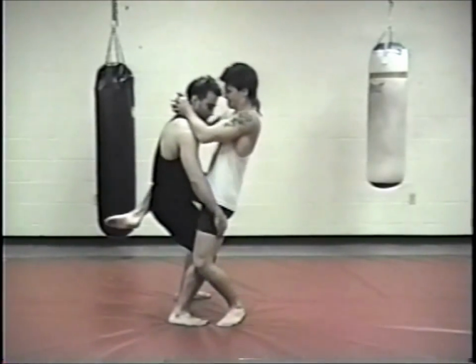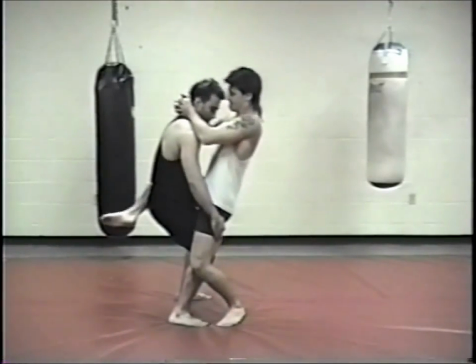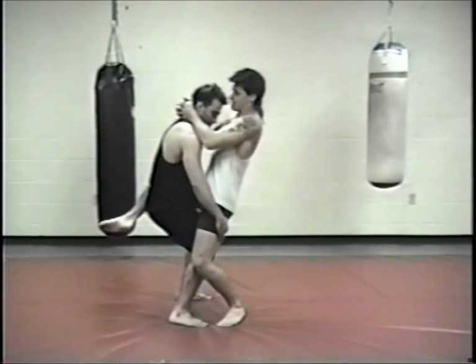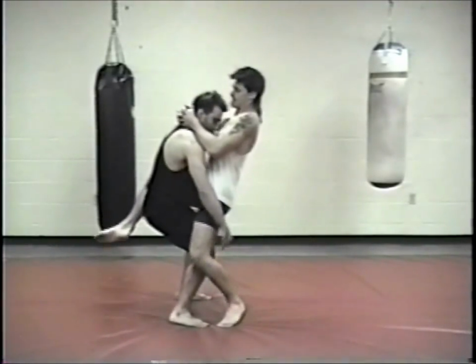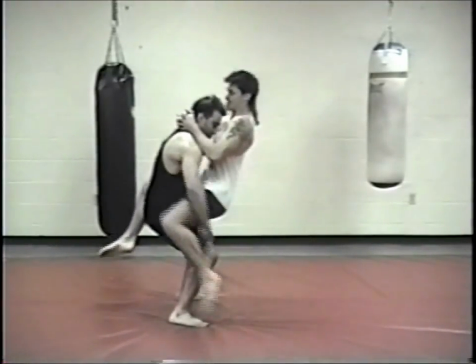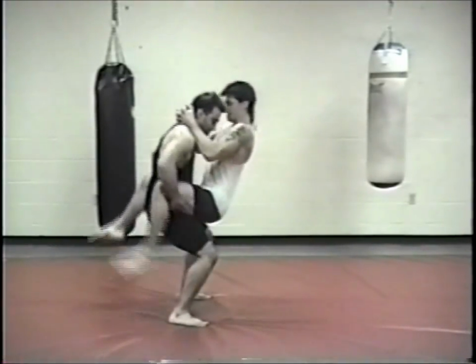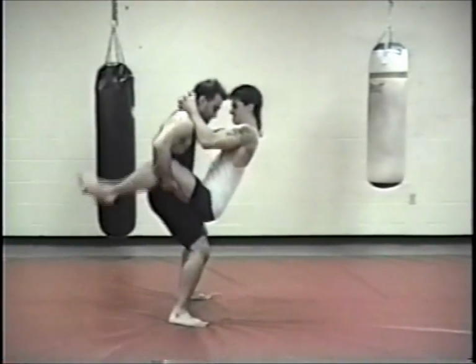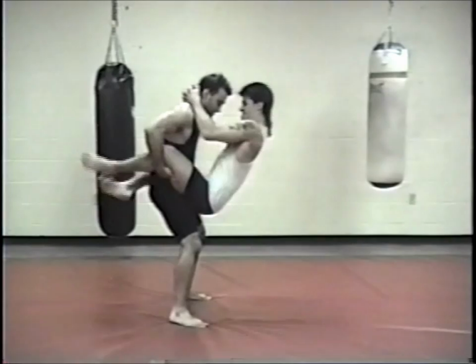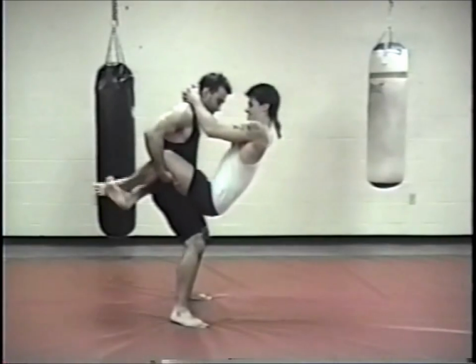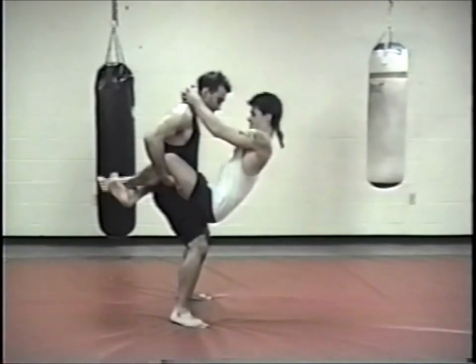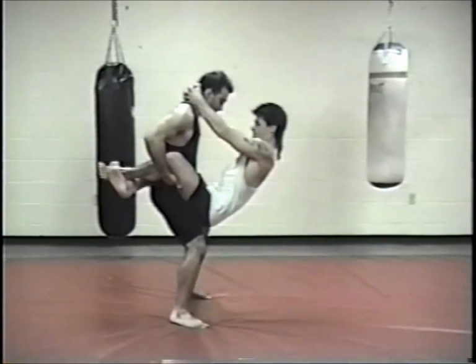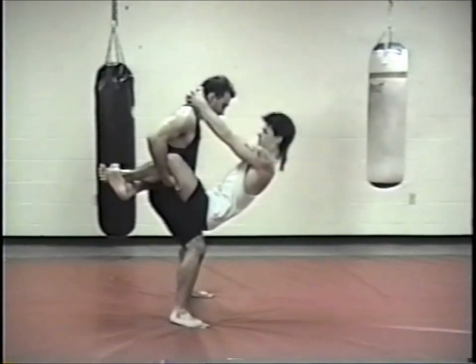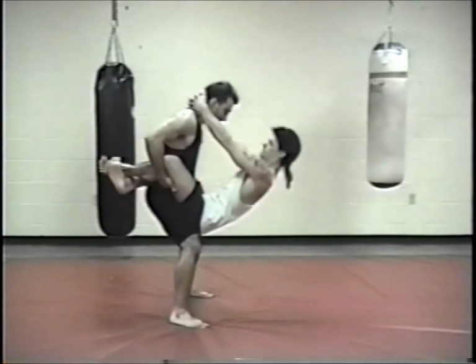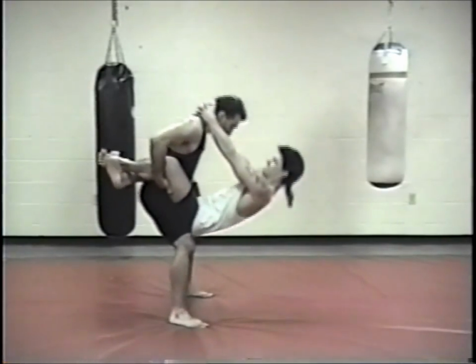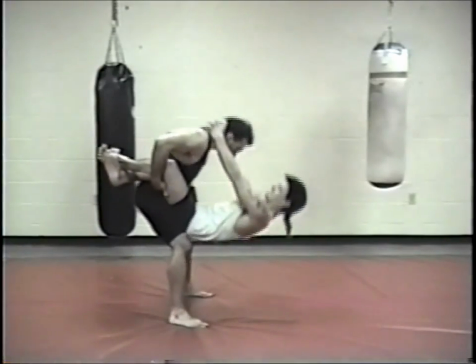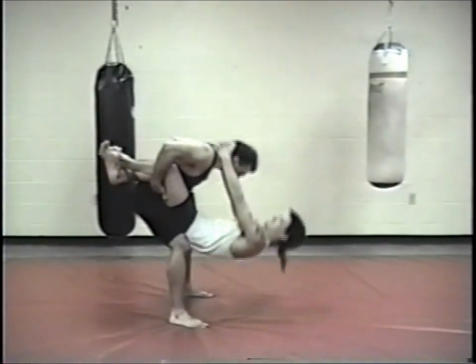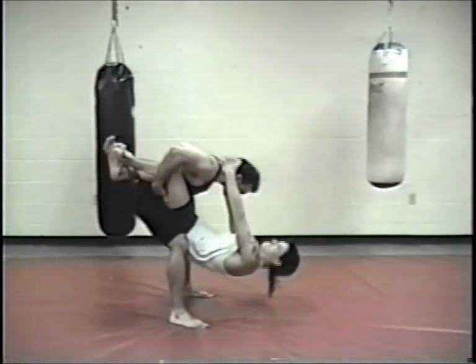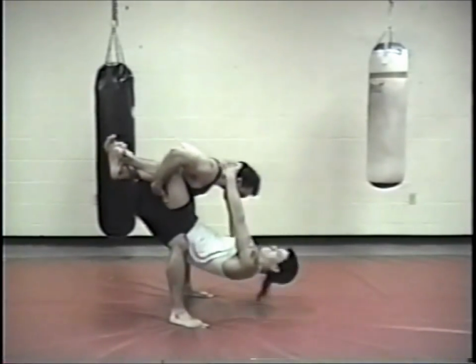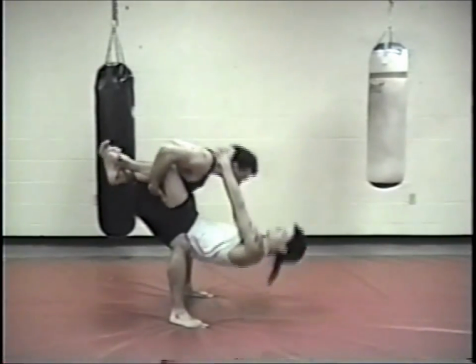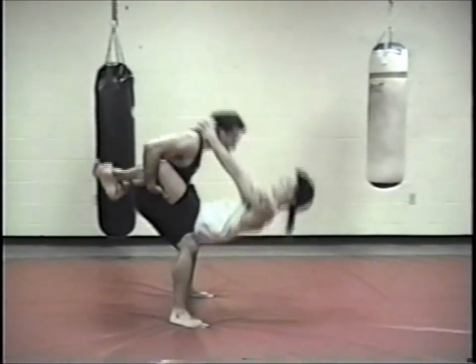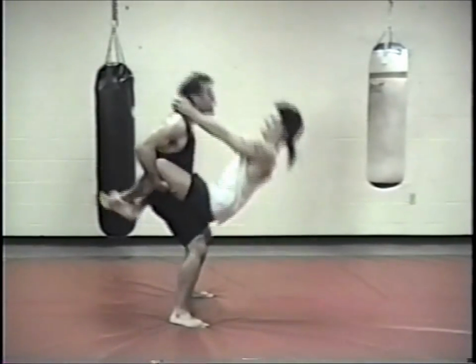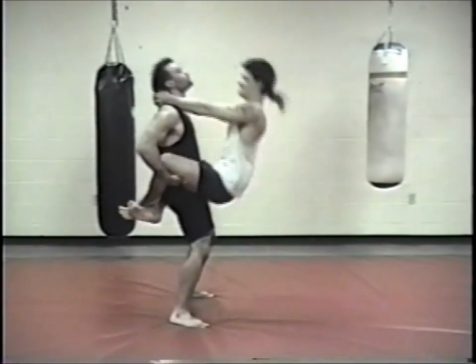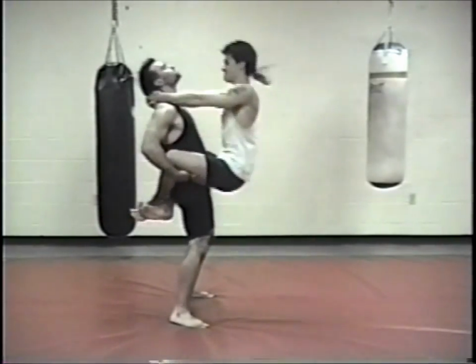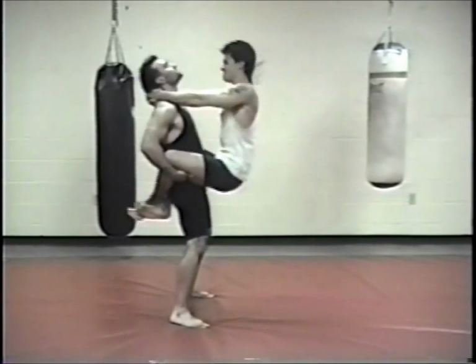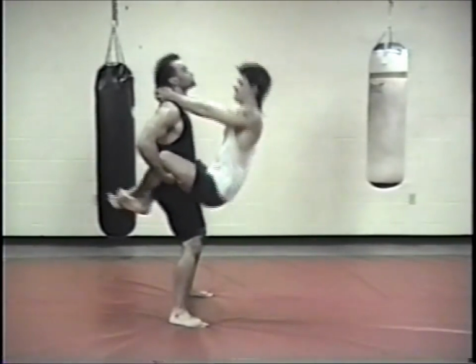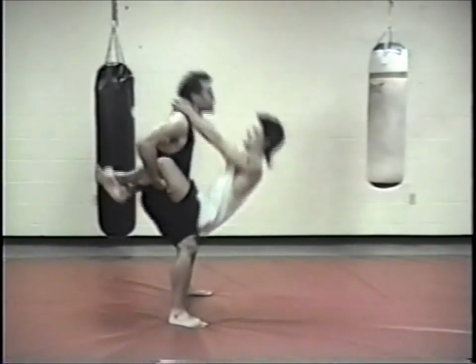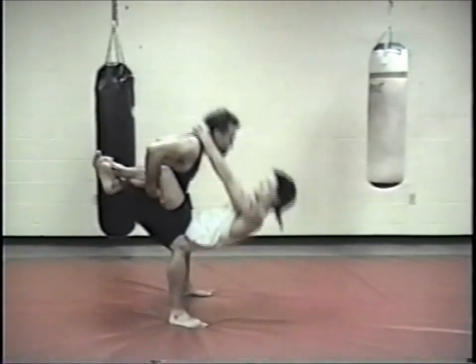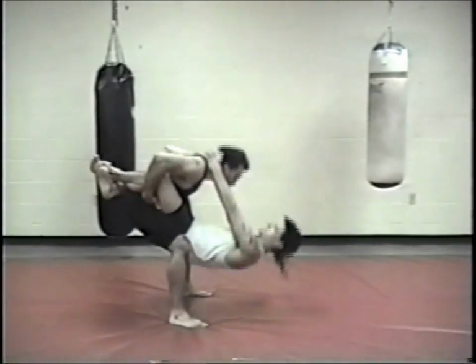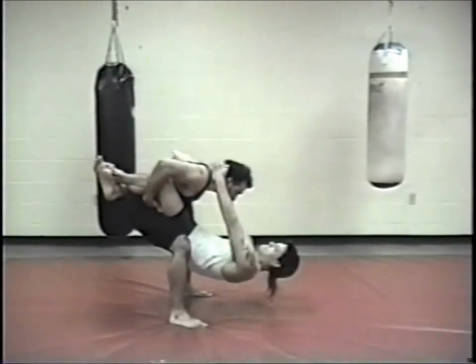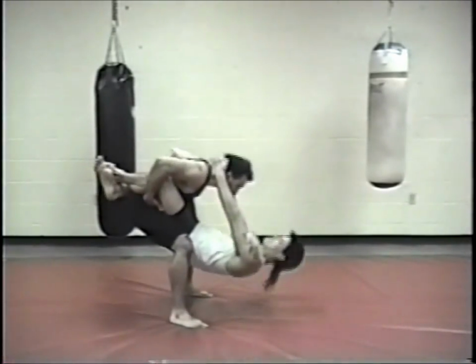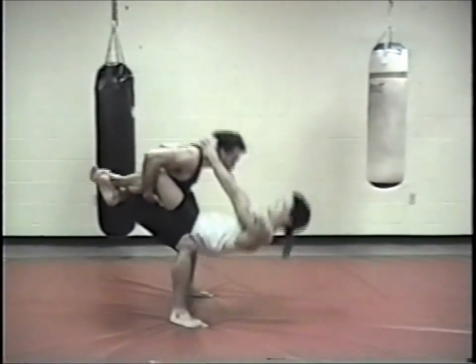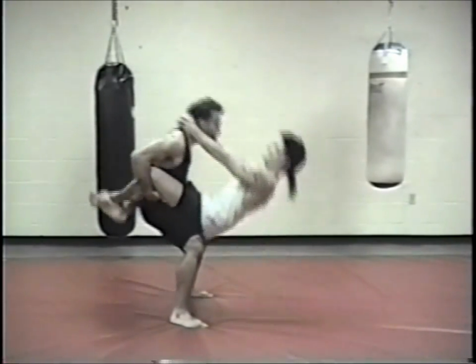This is a partner-assisted good morning, working on the neck and the hip action.